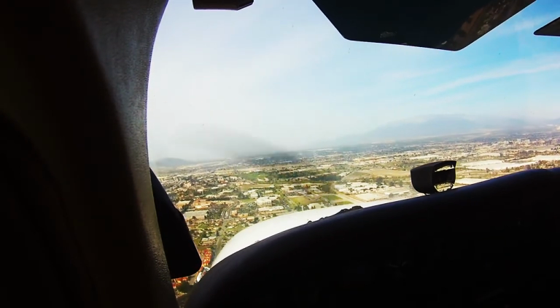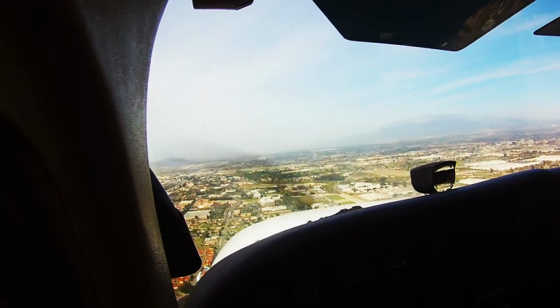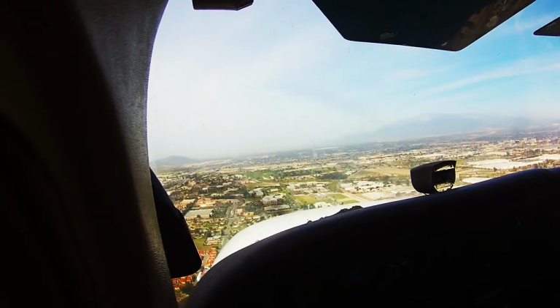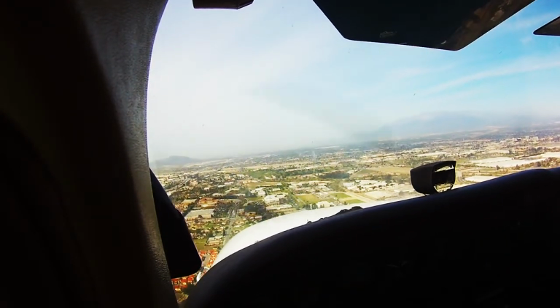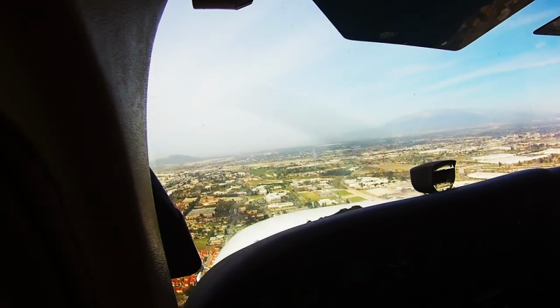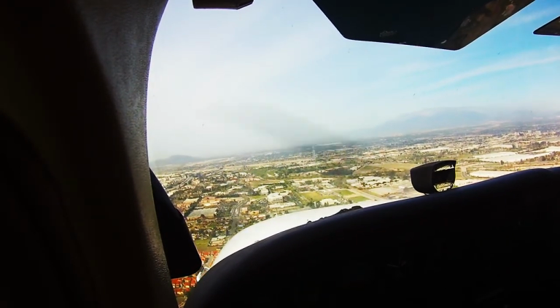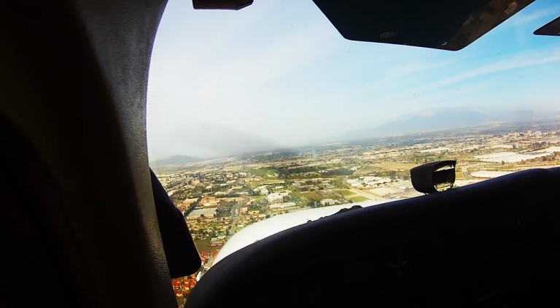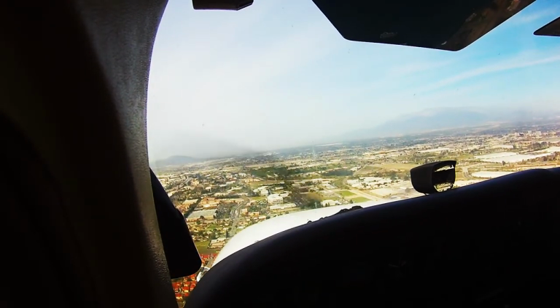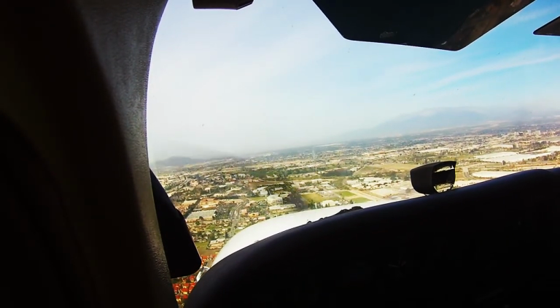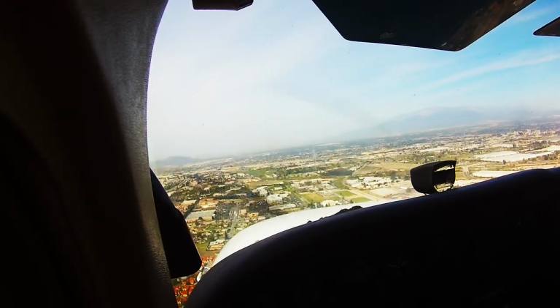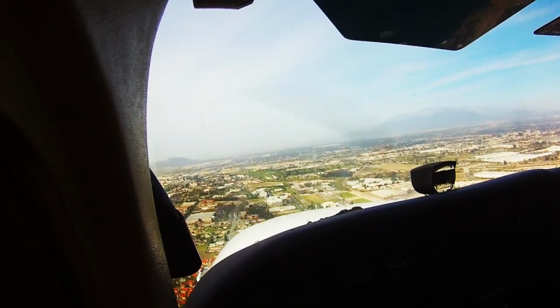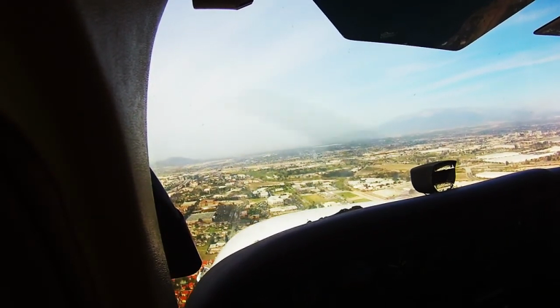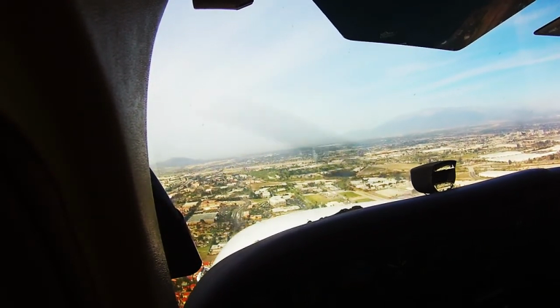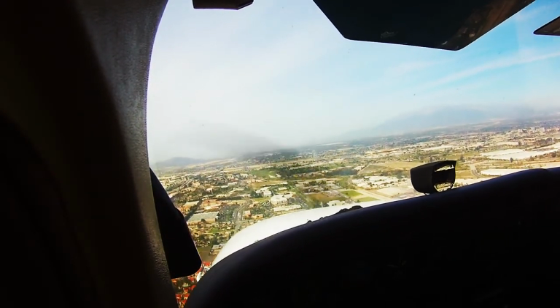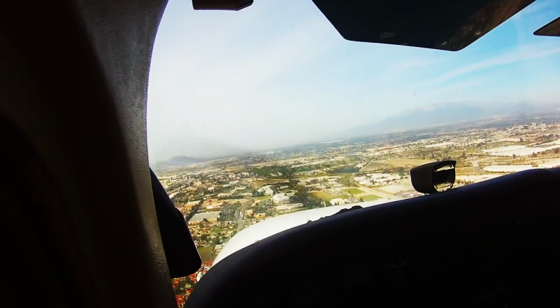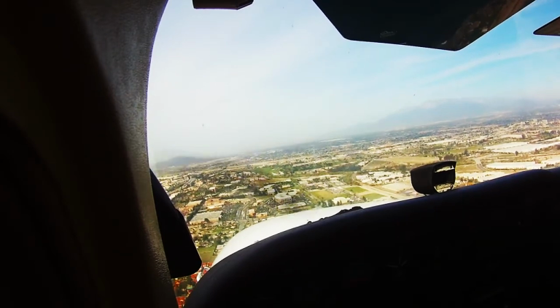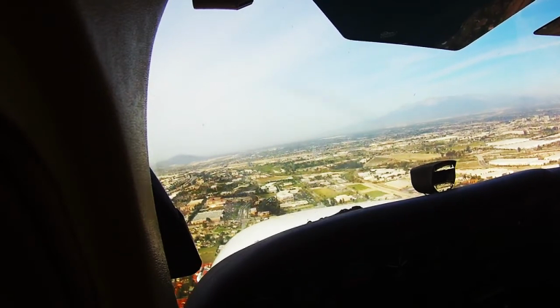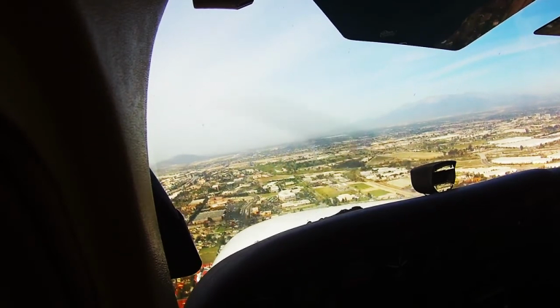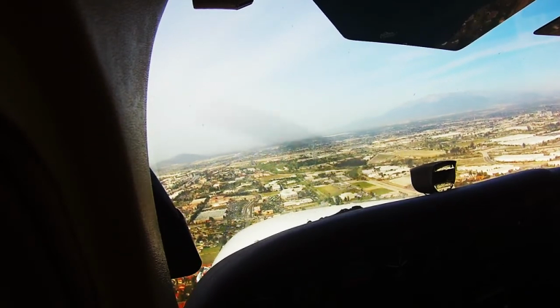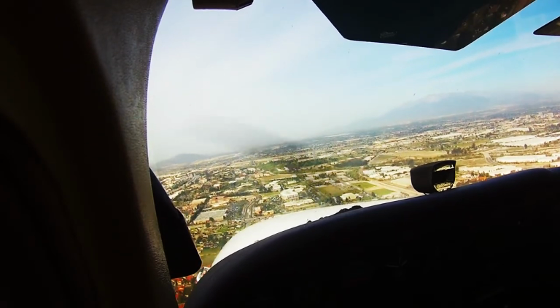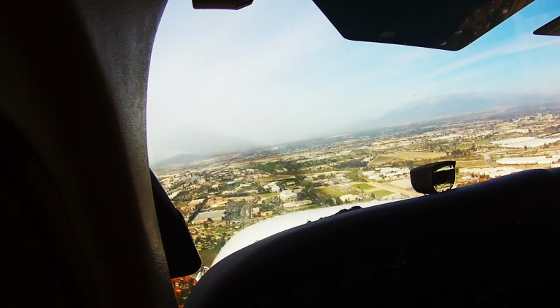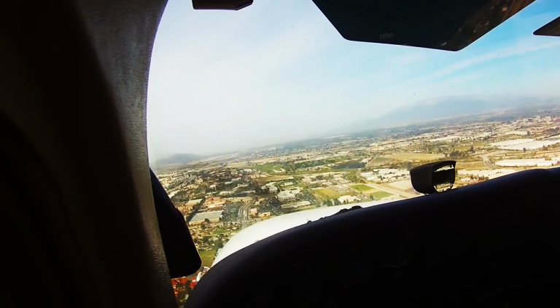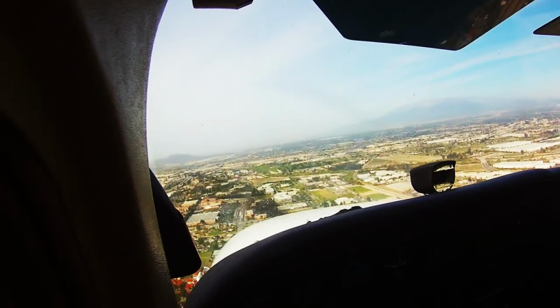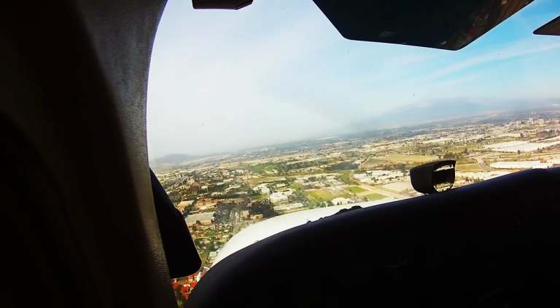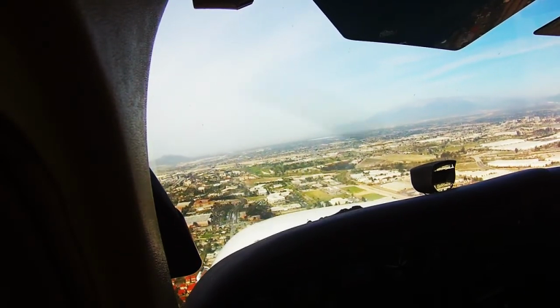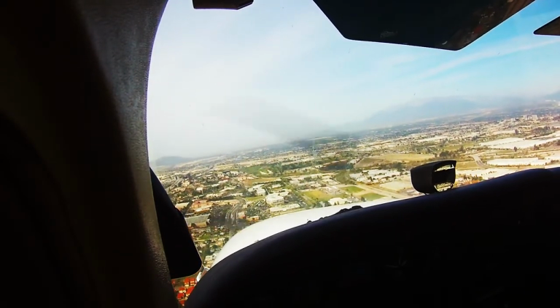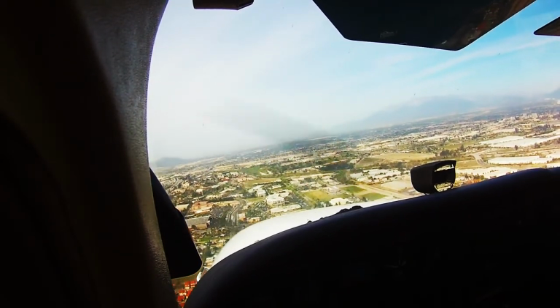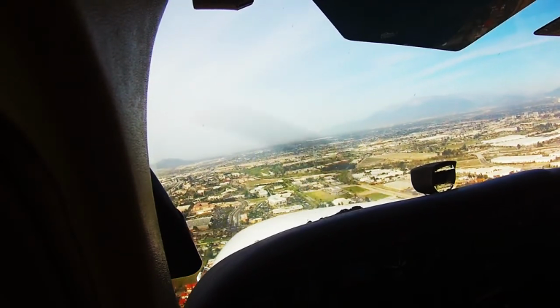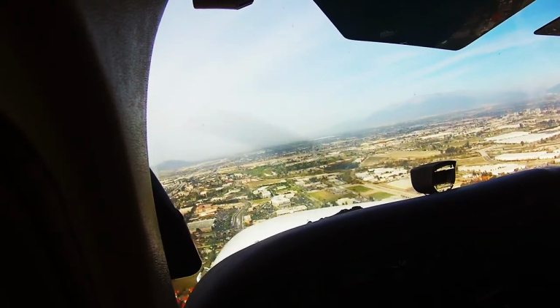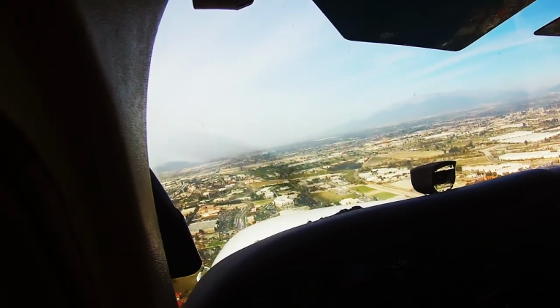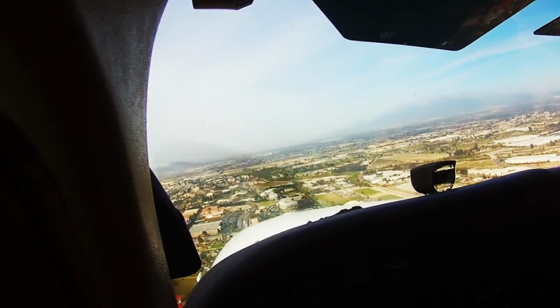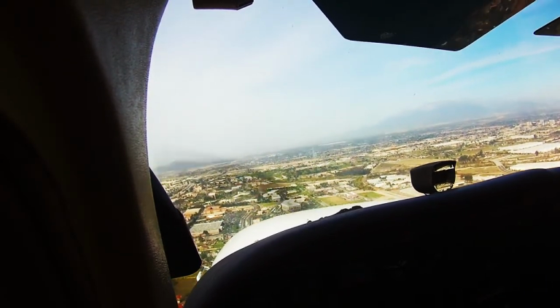Turkey 844 Tower, roger, runway 6 cleared for the option. Cleared for the option, runway 6, 844.